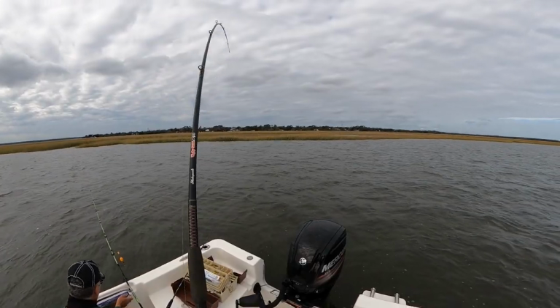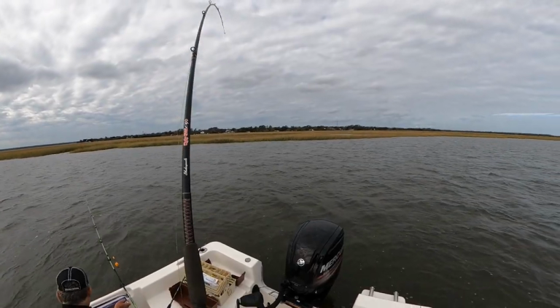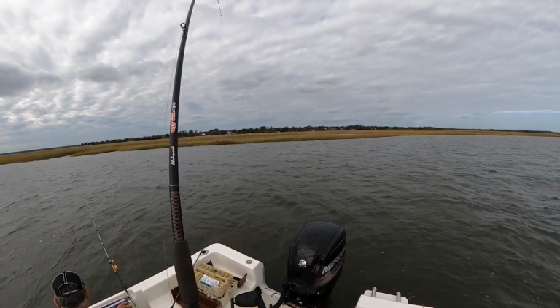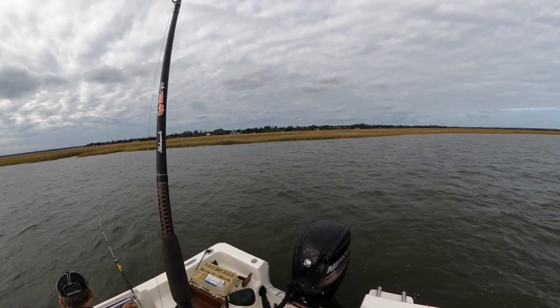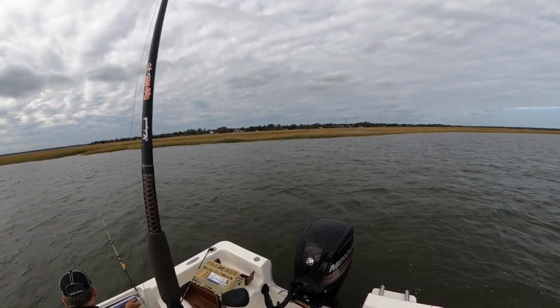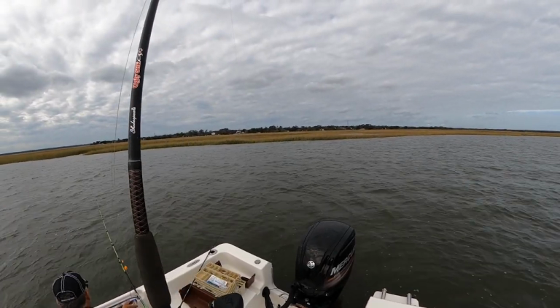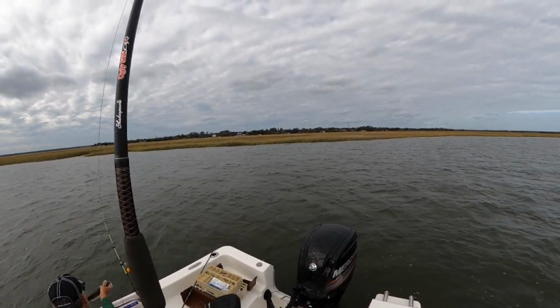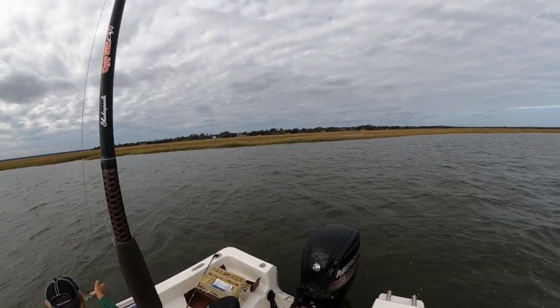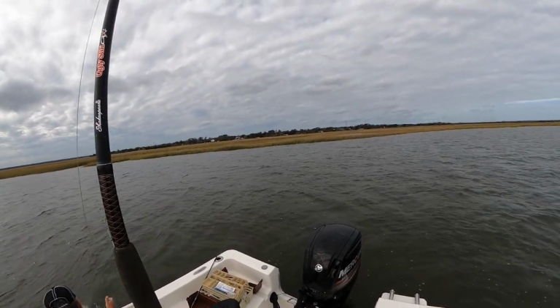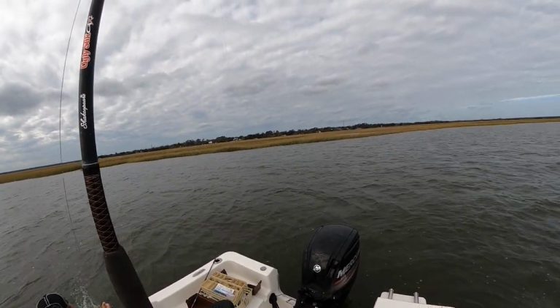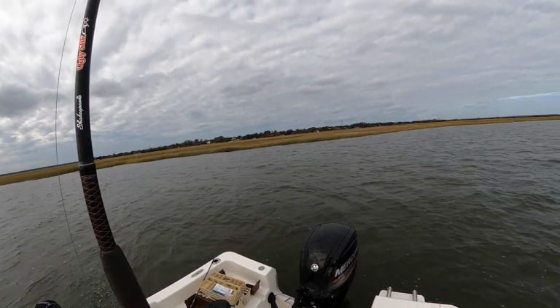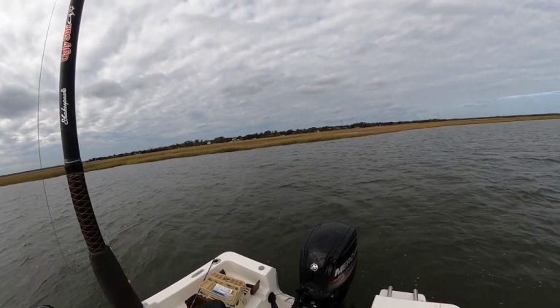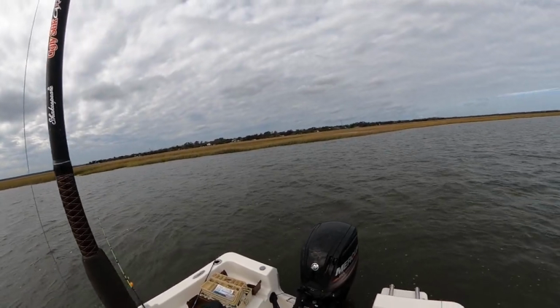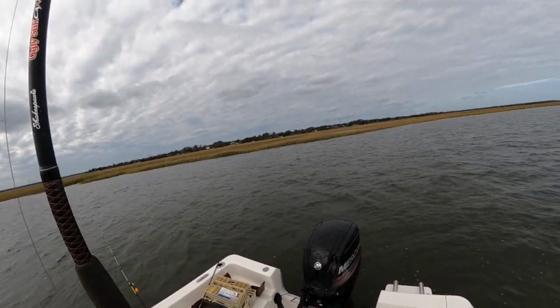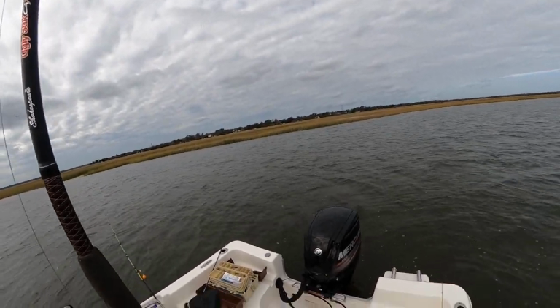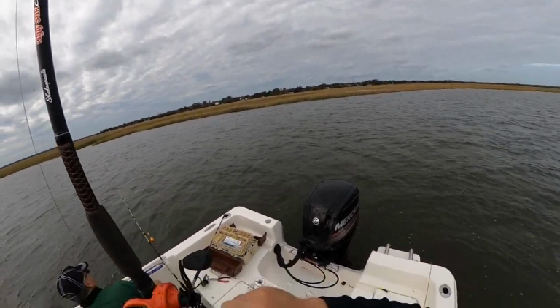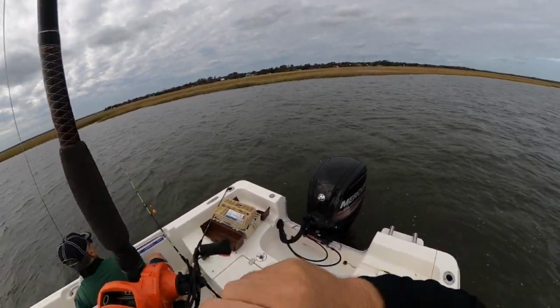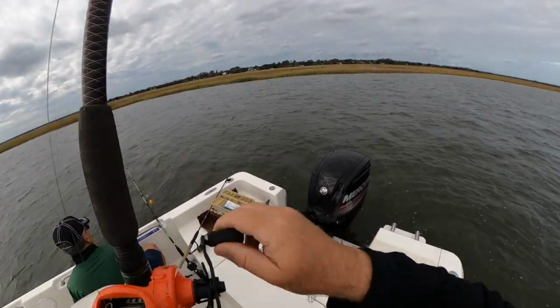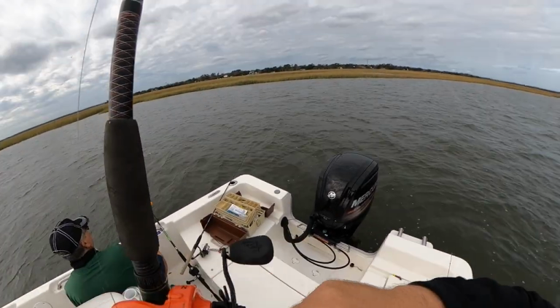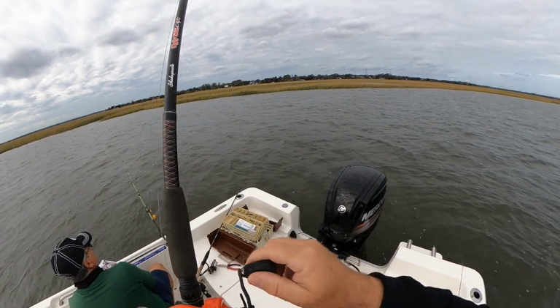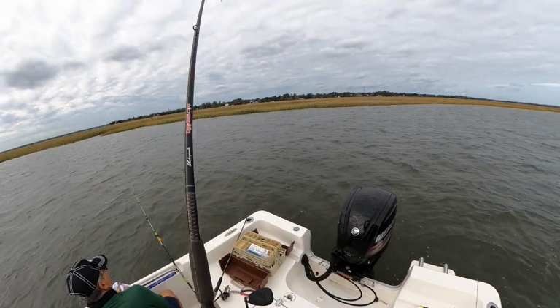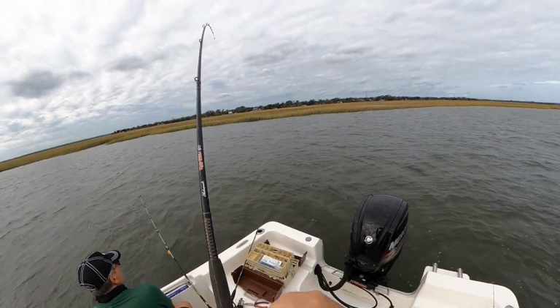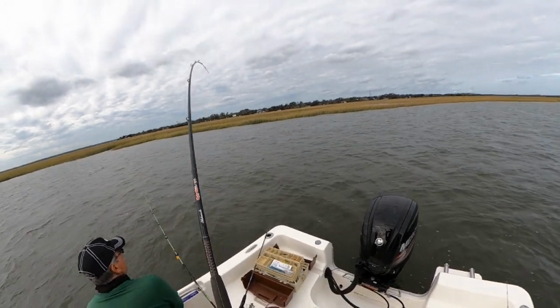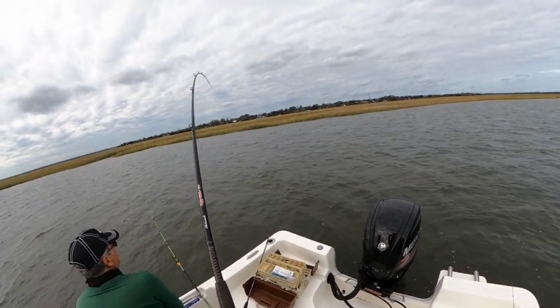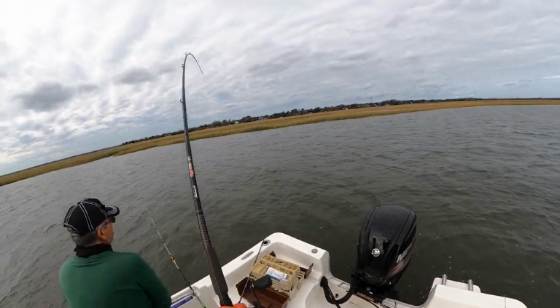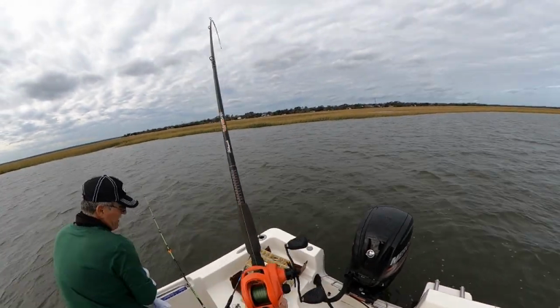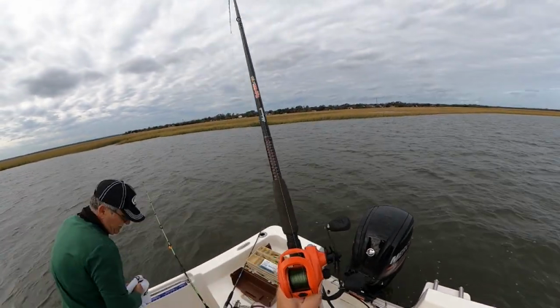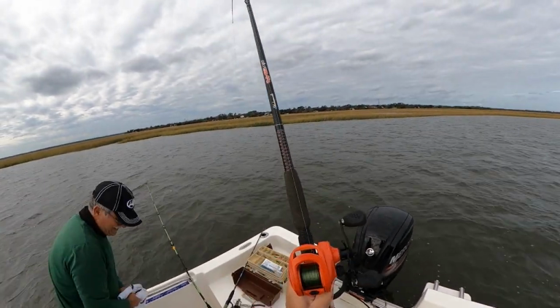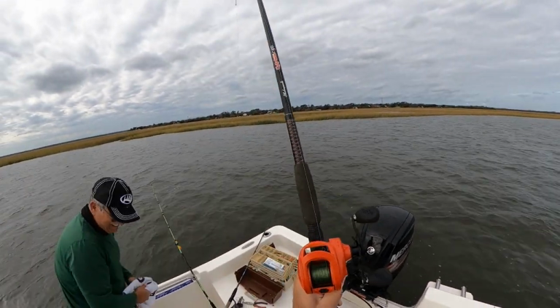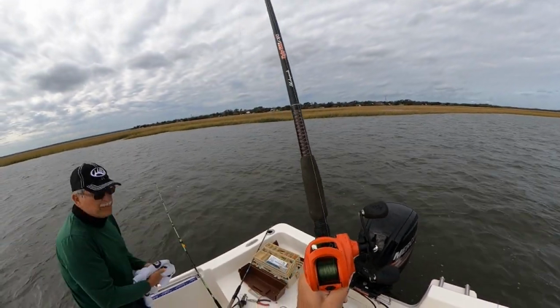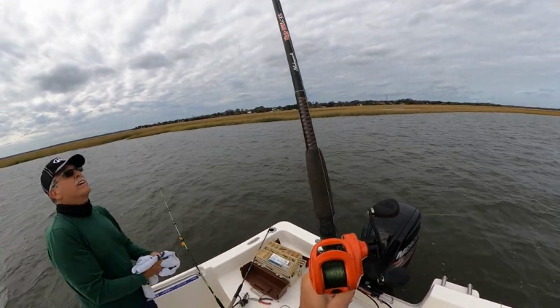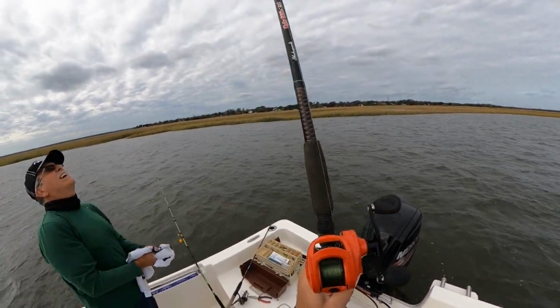The wind's blowing, making it hard for us. I don't know what I got here, Pop, but it's big.